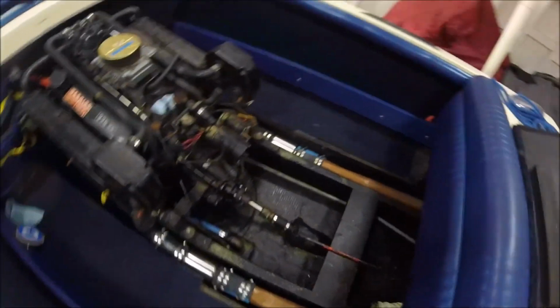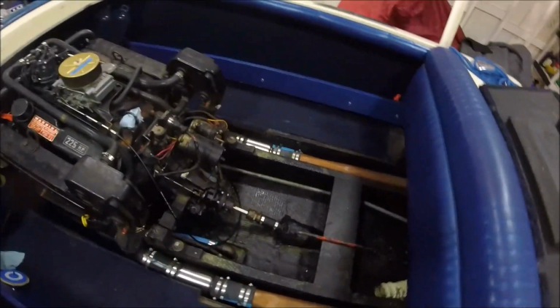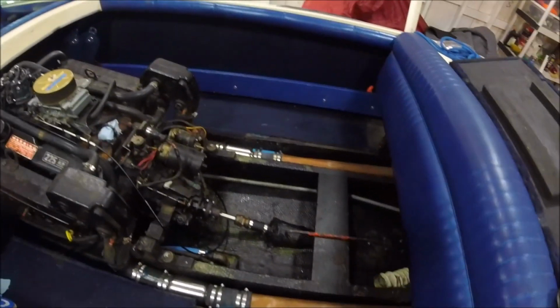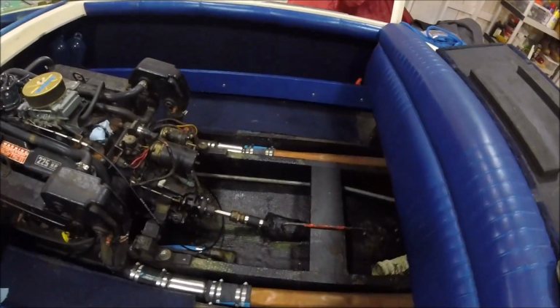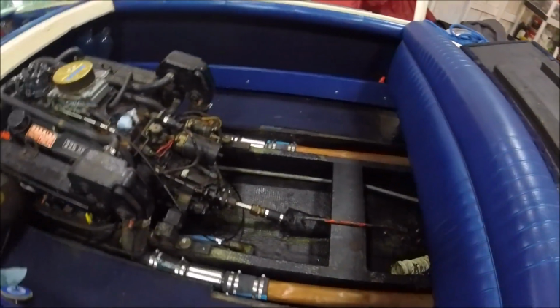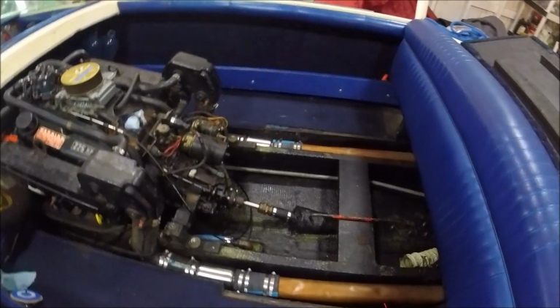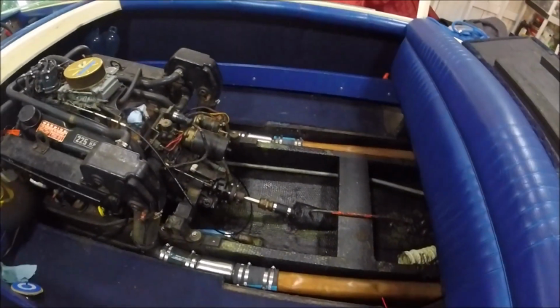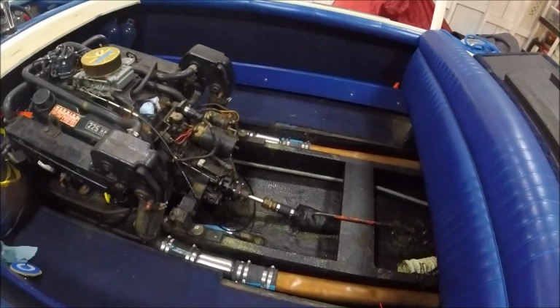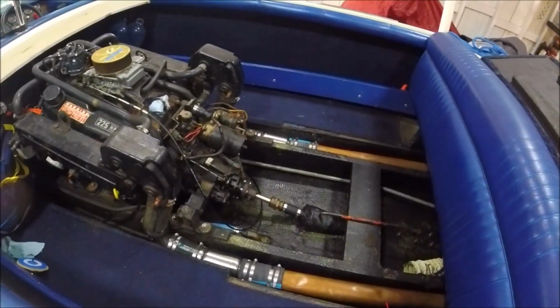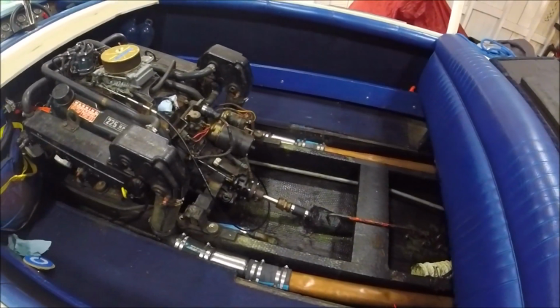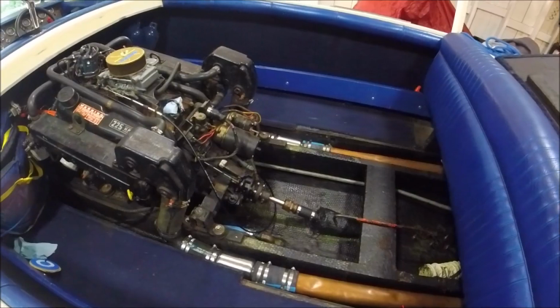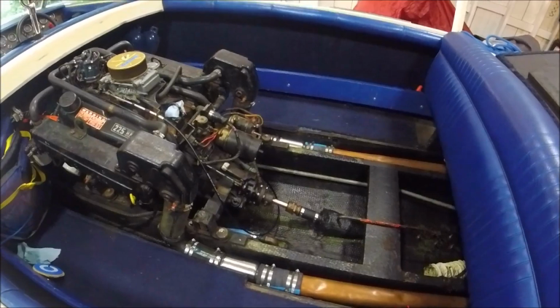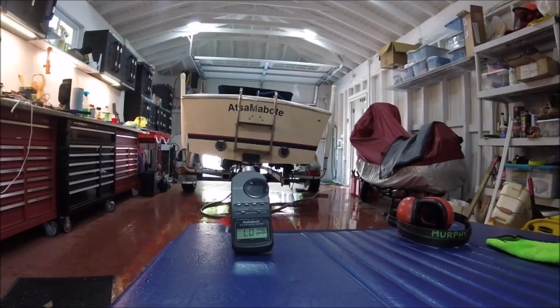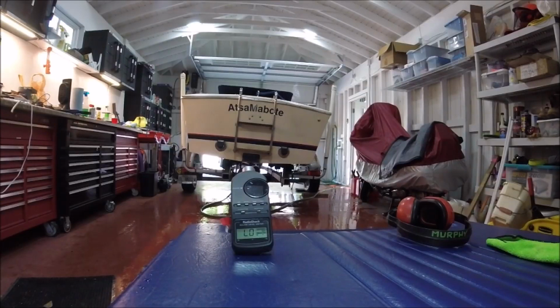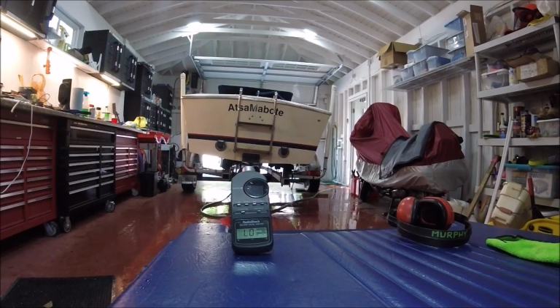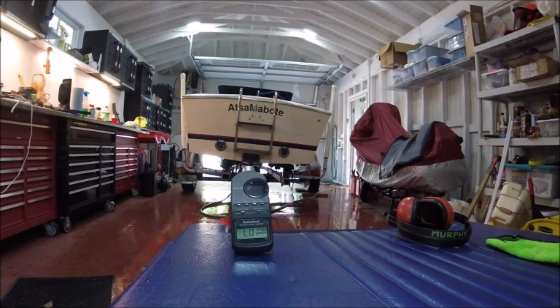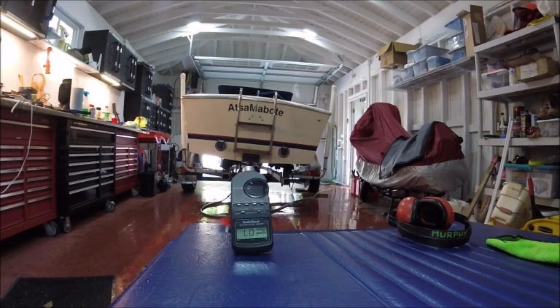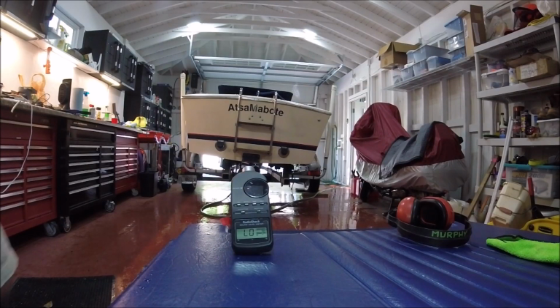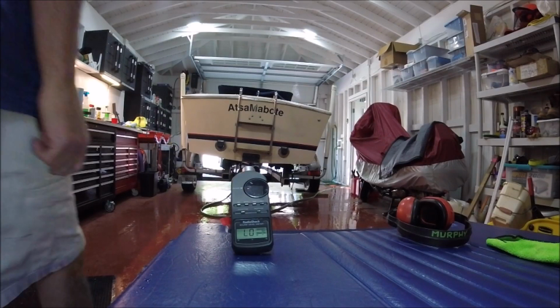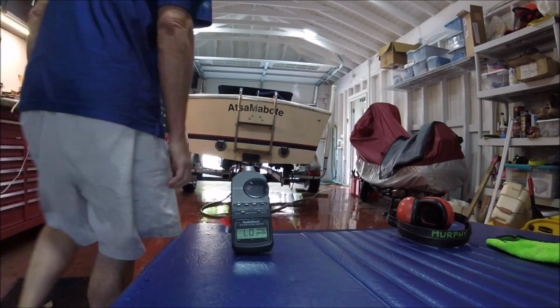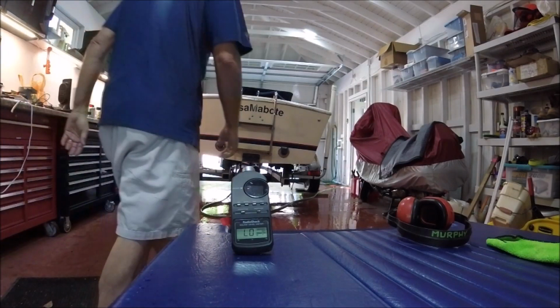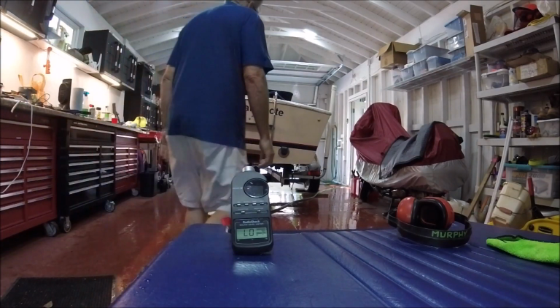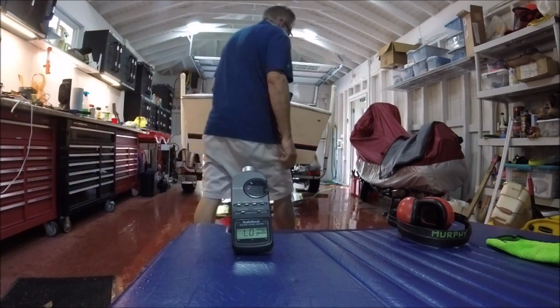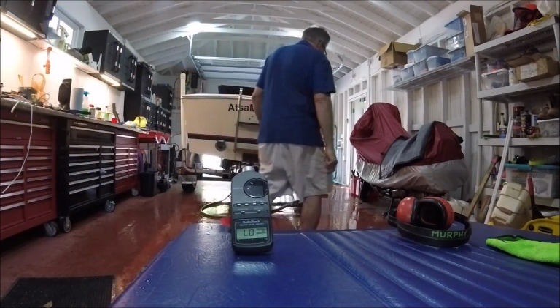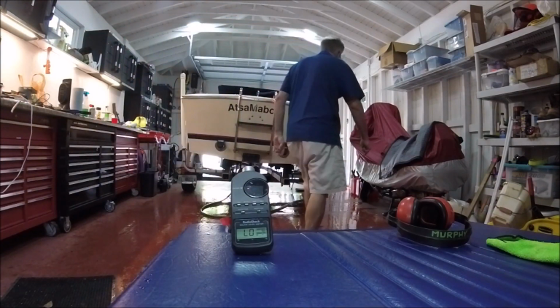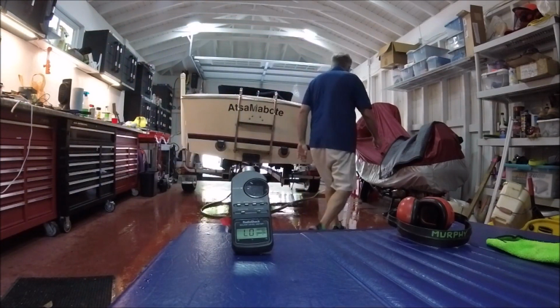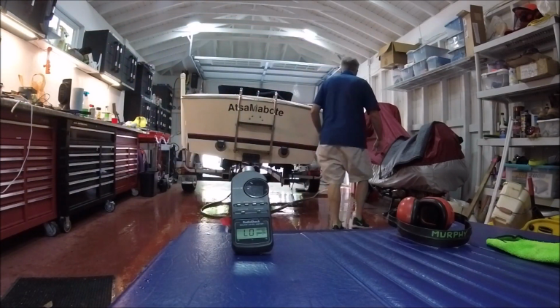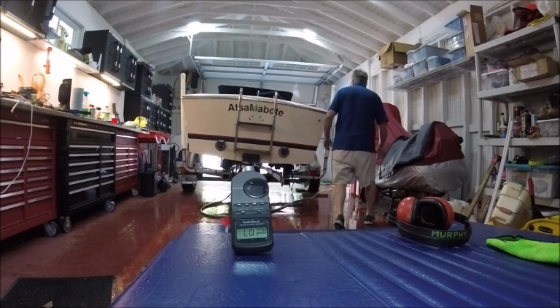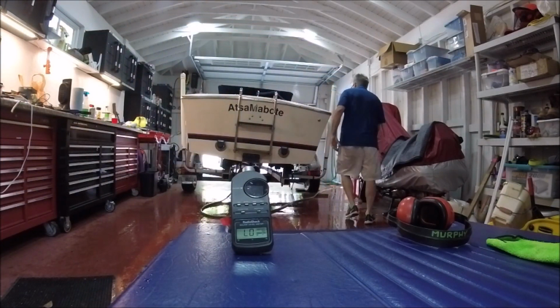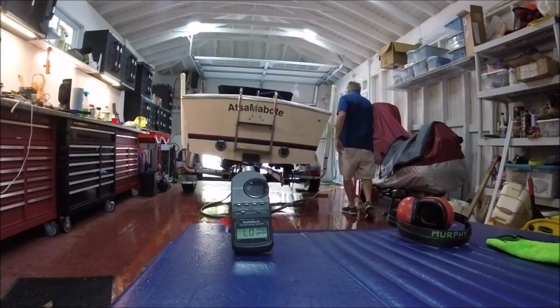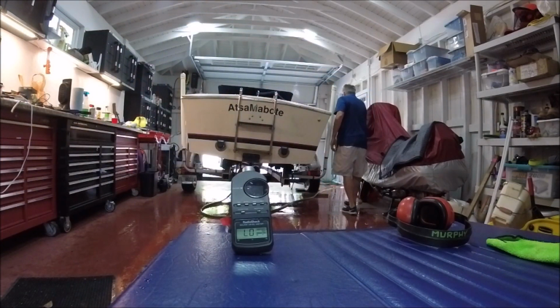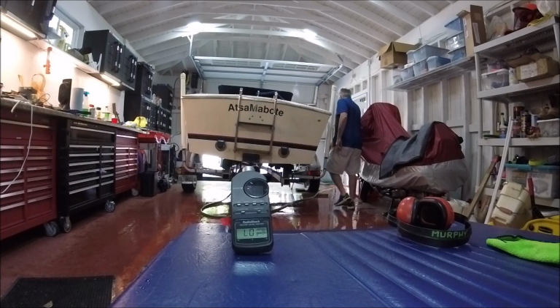So now for the sound test — let's see if it's quieter. Here we go for idle and 2,000 RPM.